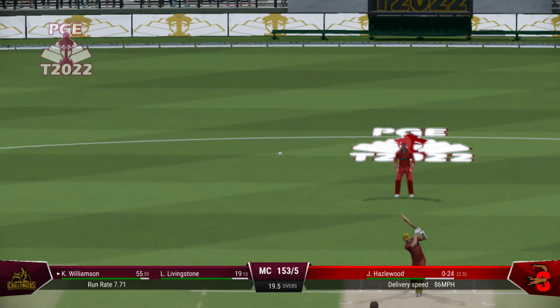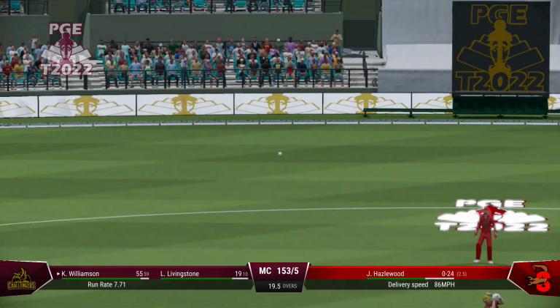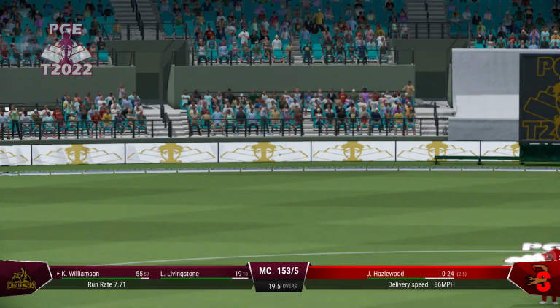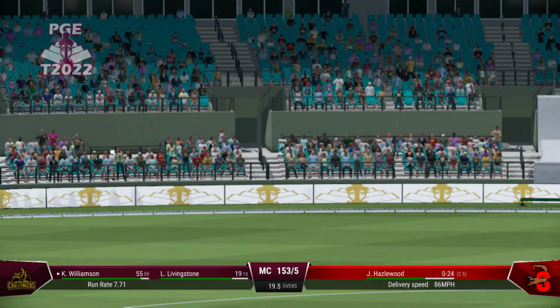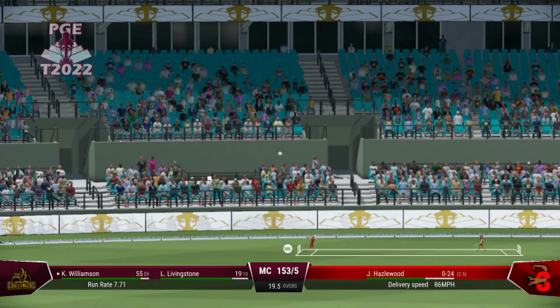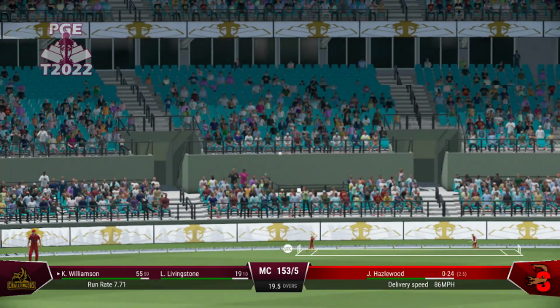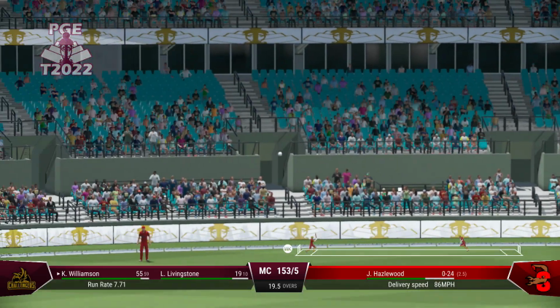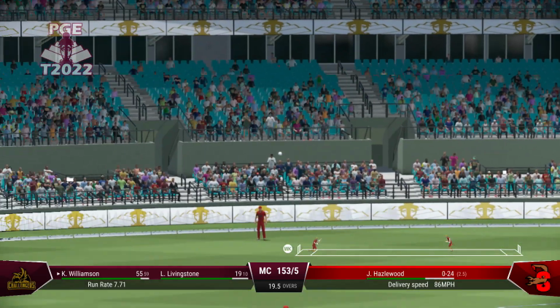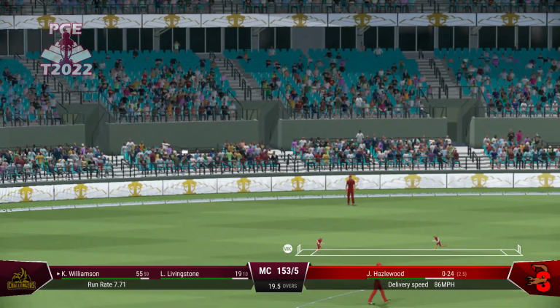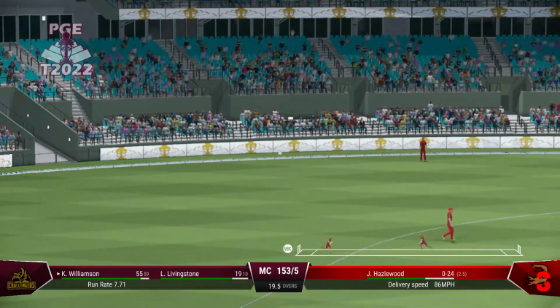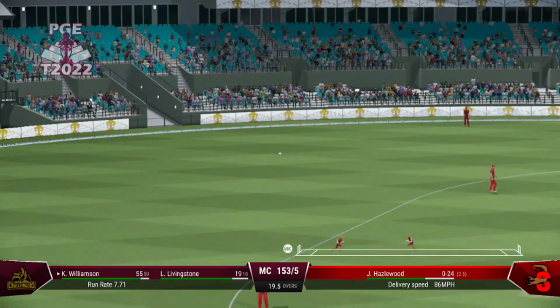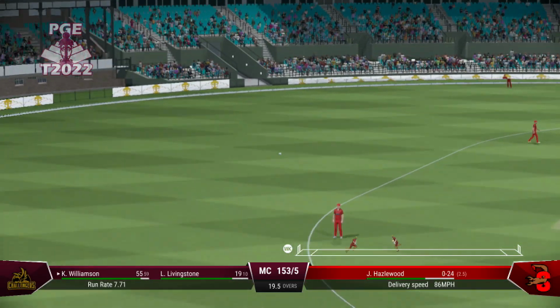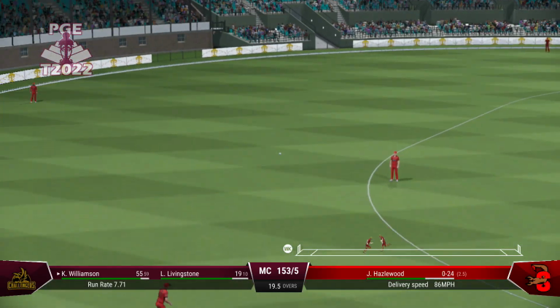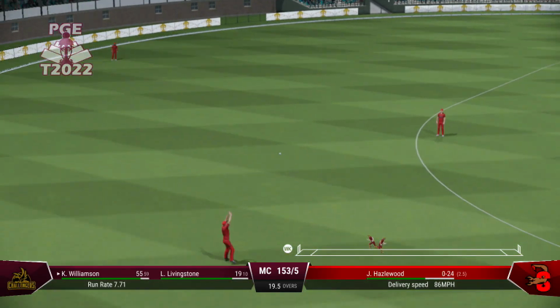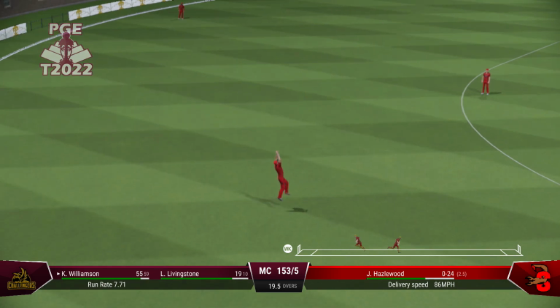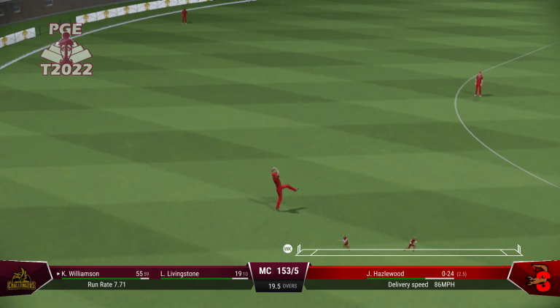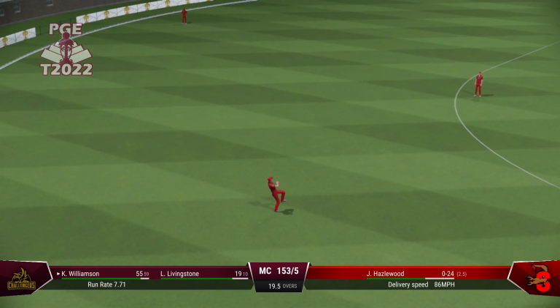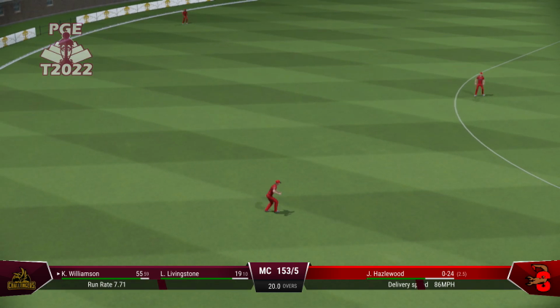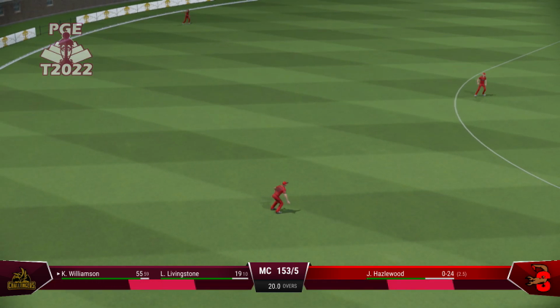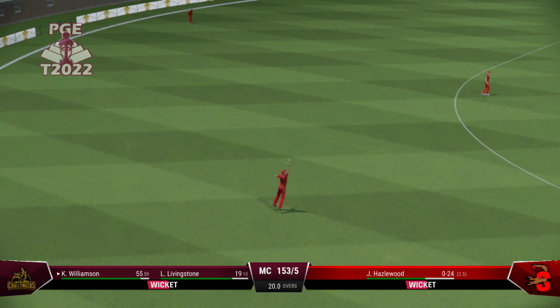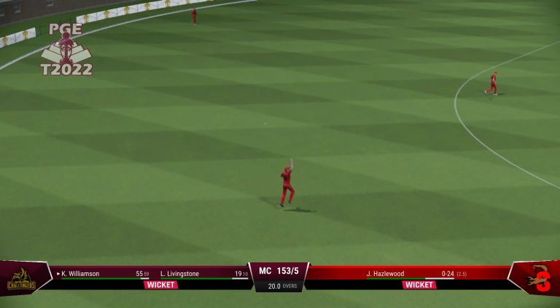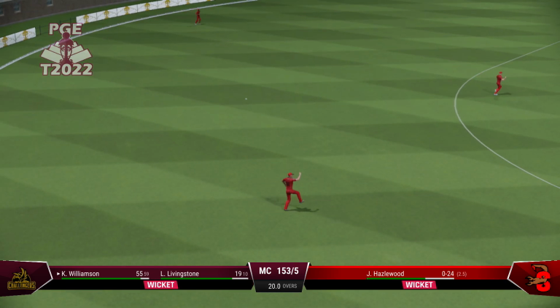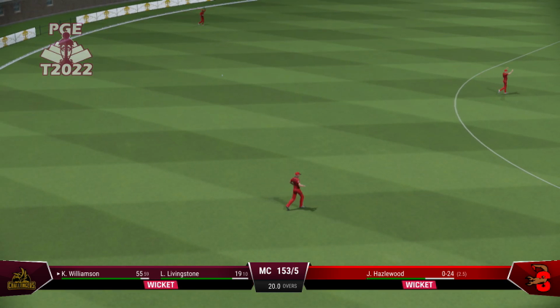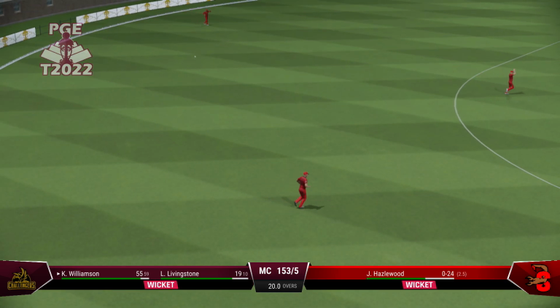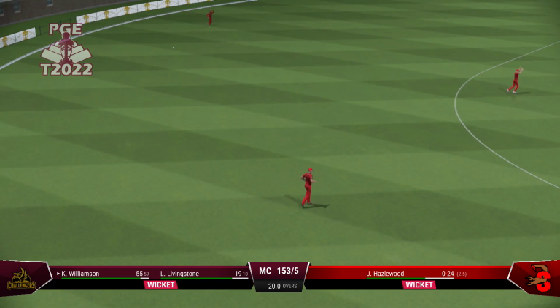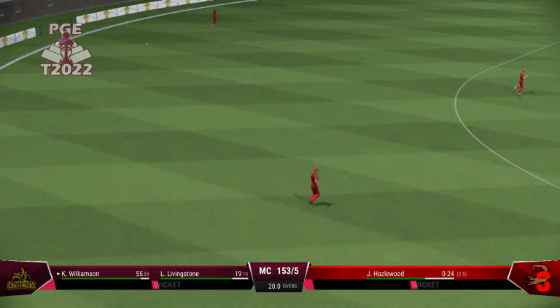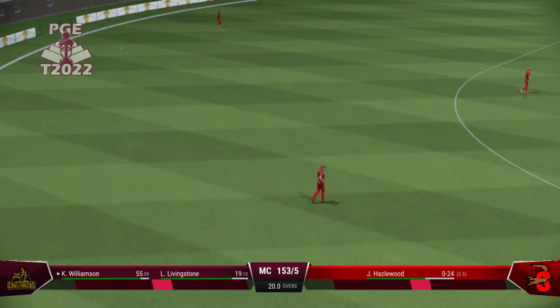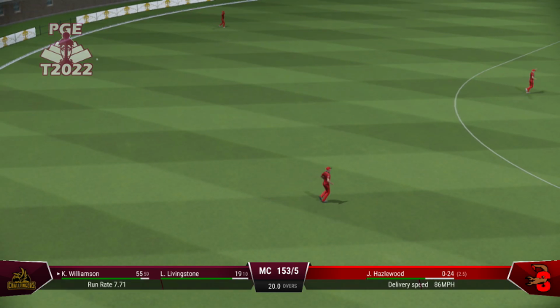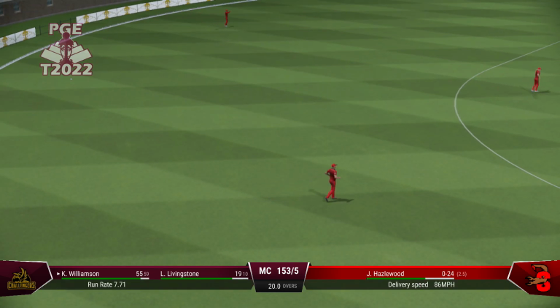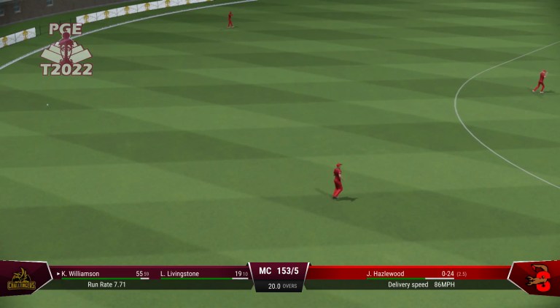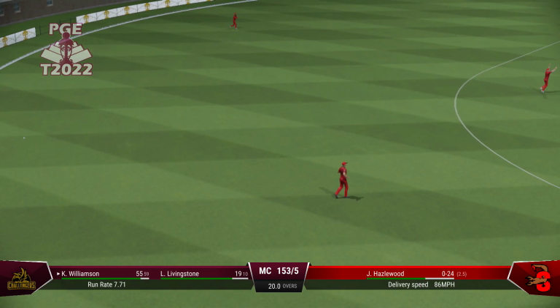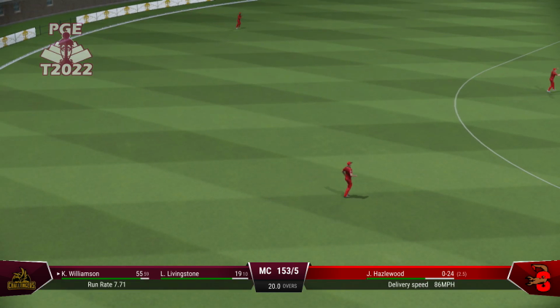If they can find the right spot, the reward will eventually come. Caught. What a position to set there. A brilliant catch.